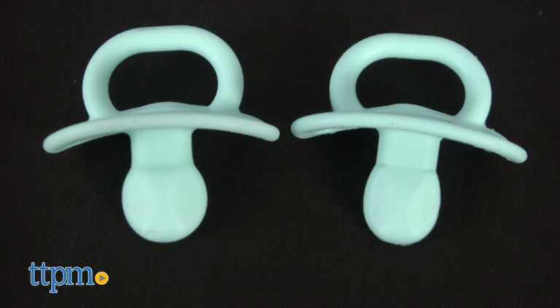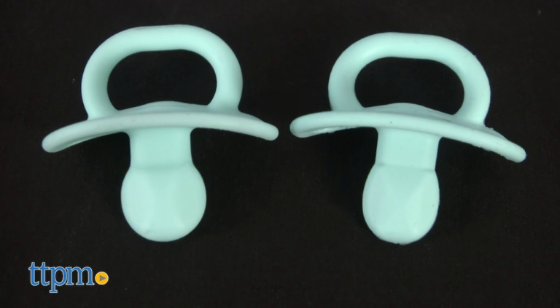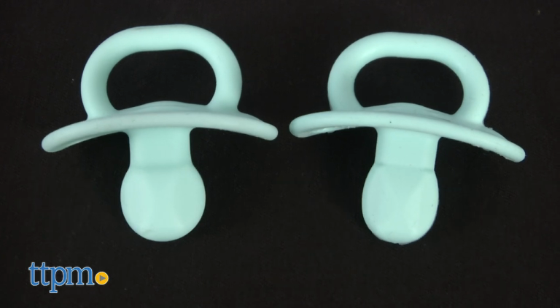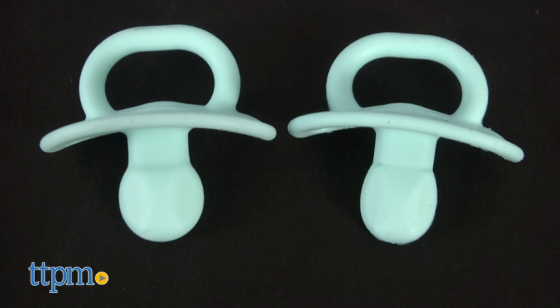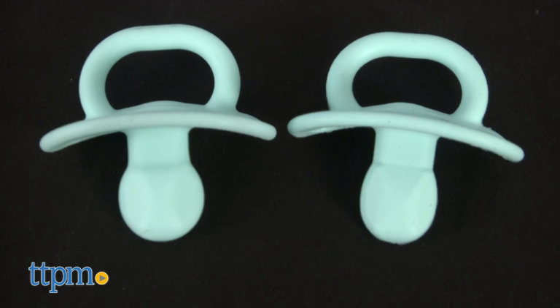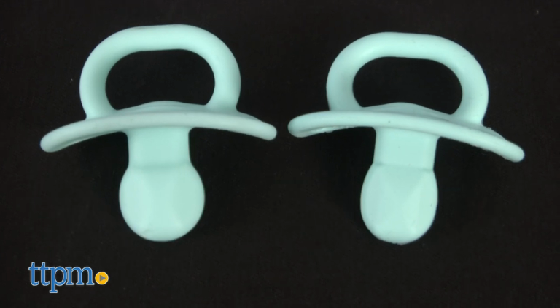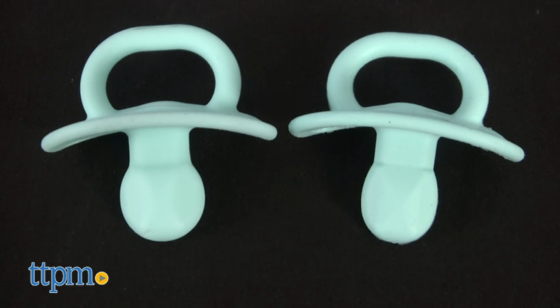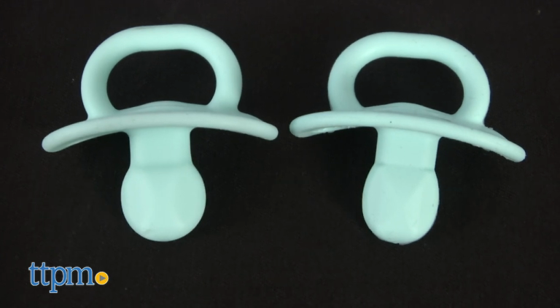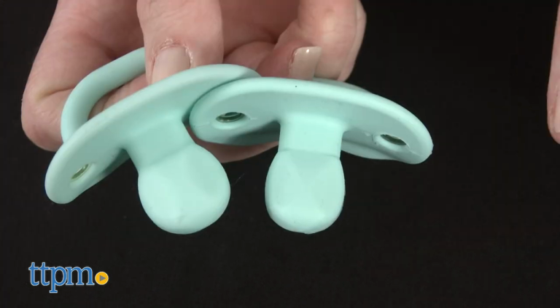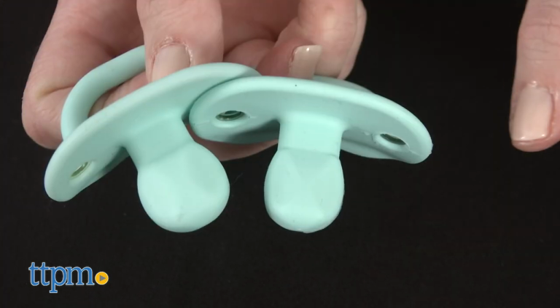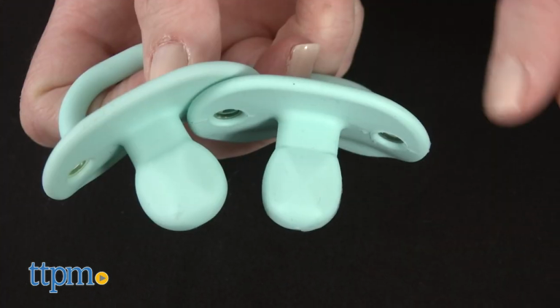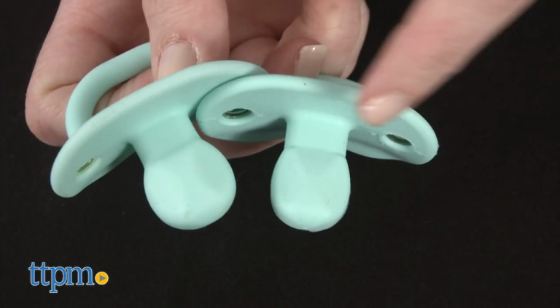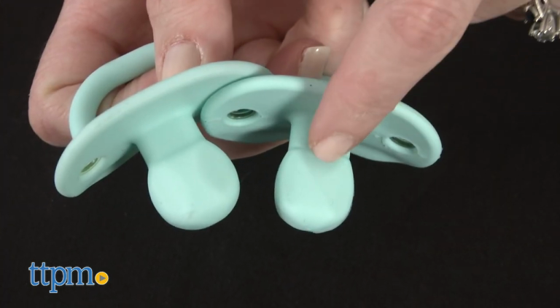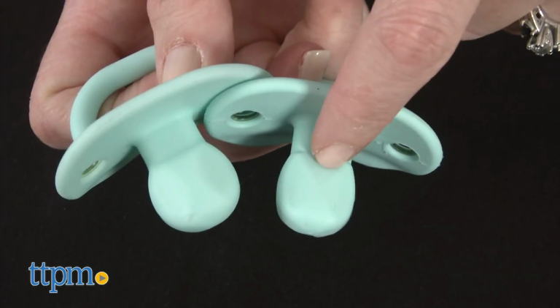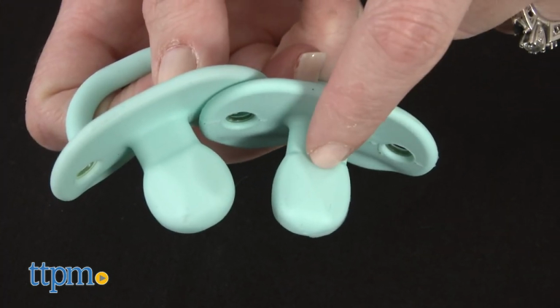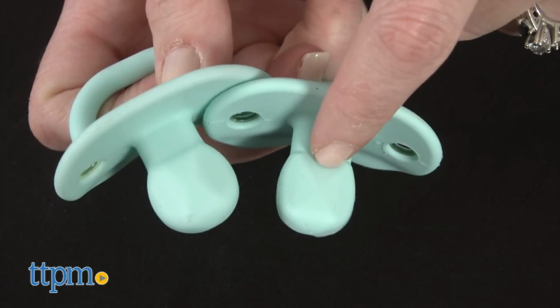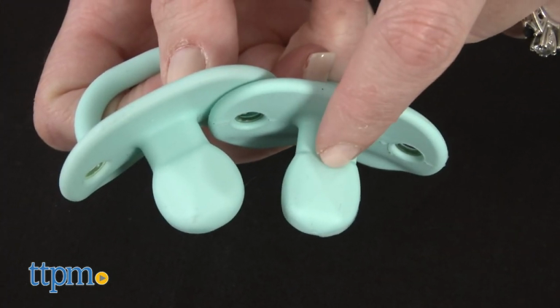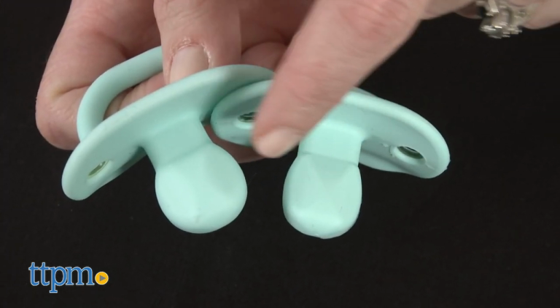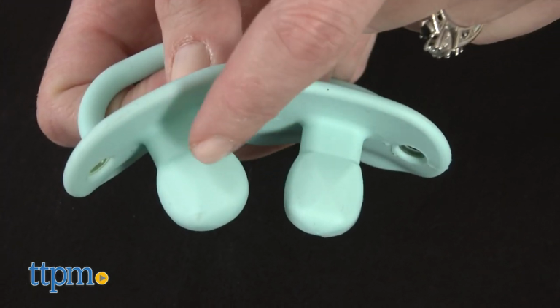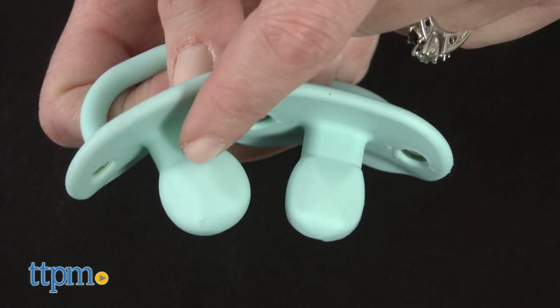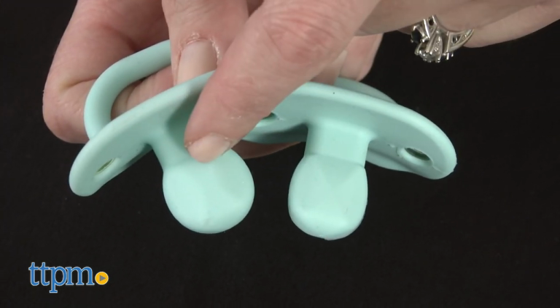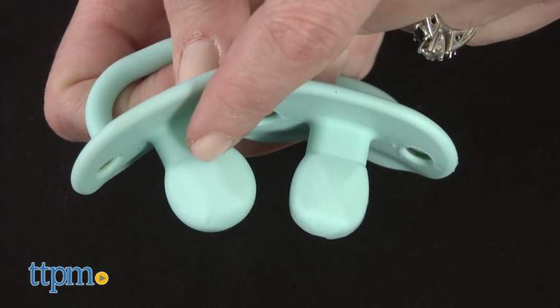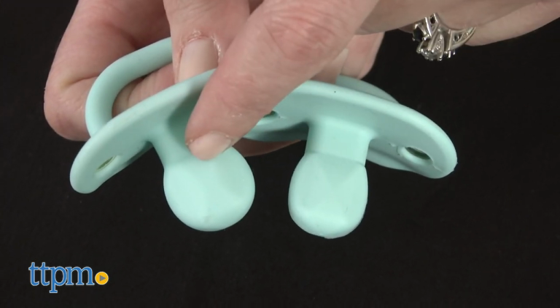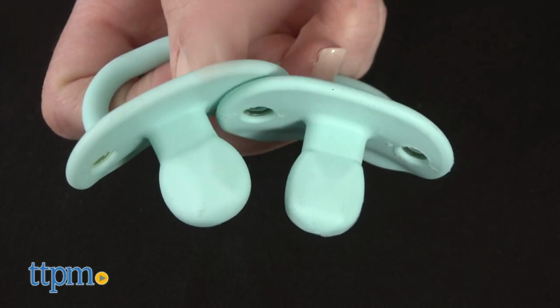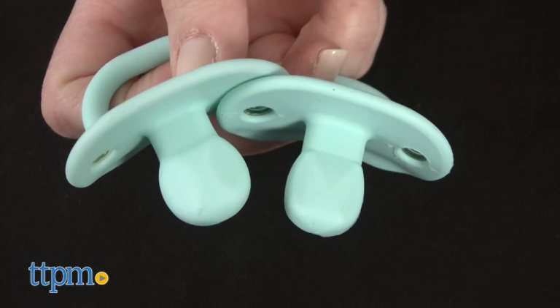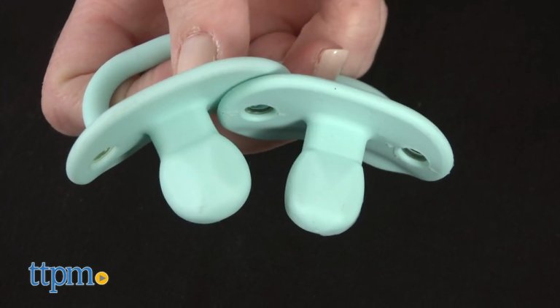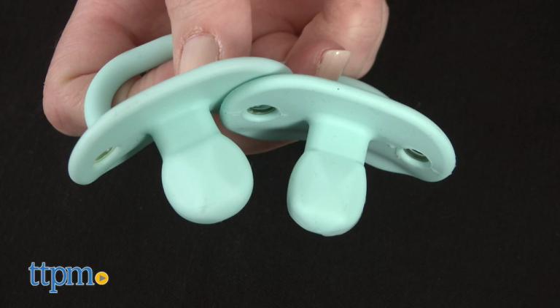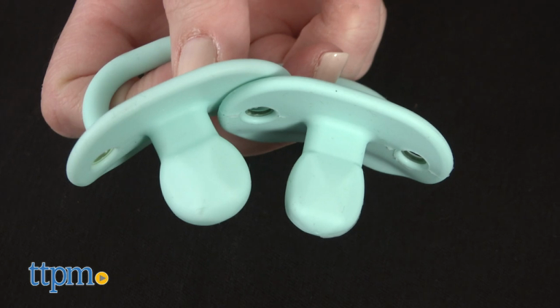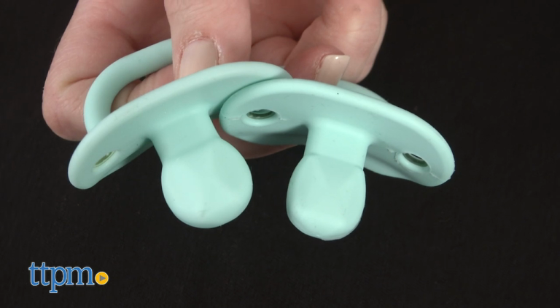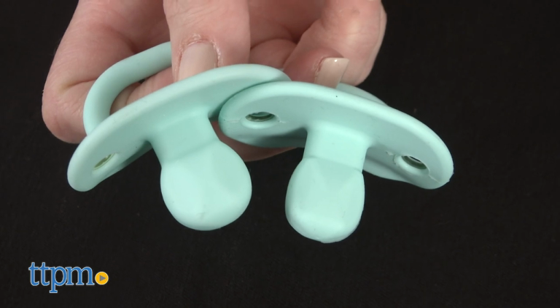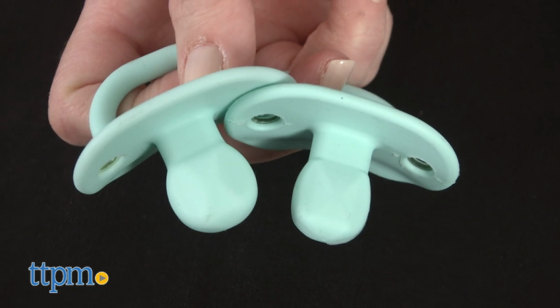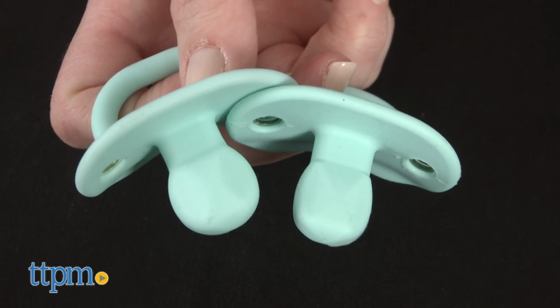We're showing you the sizes for ages 3 months and up, and 6 months and up. See how the 6 month pacifier is a bit bigger?